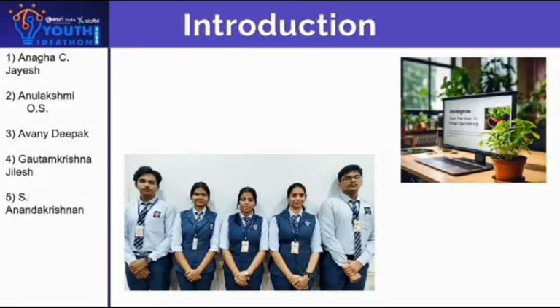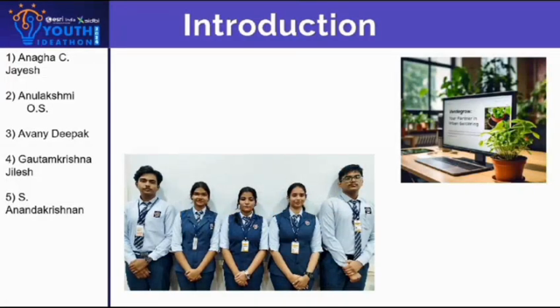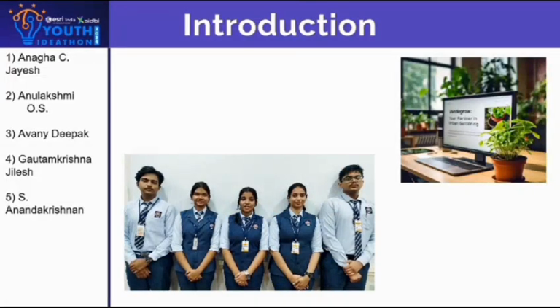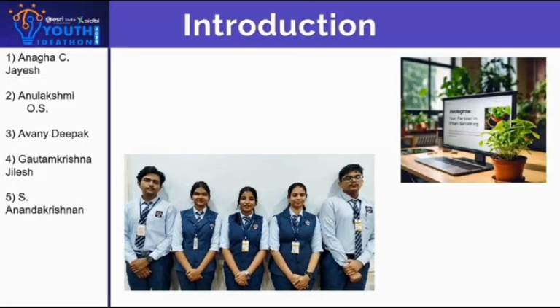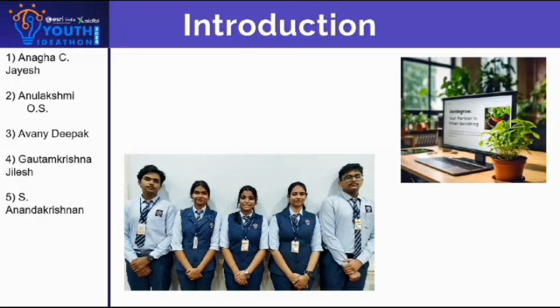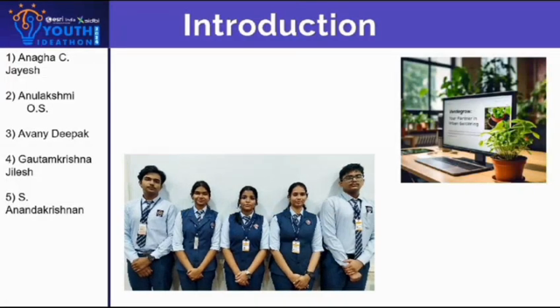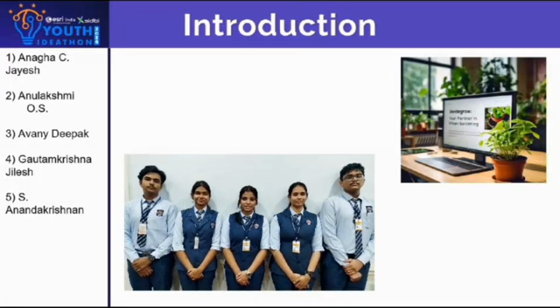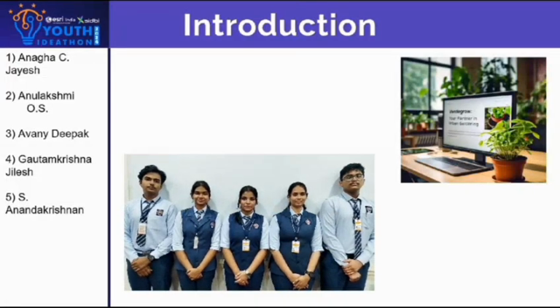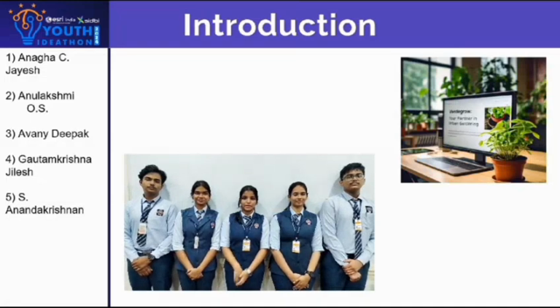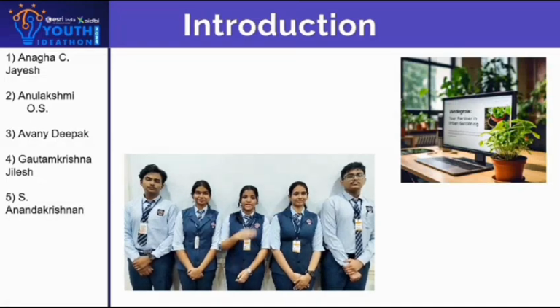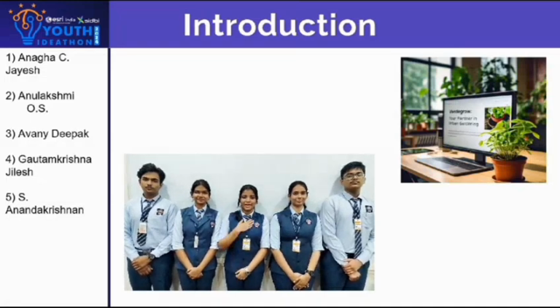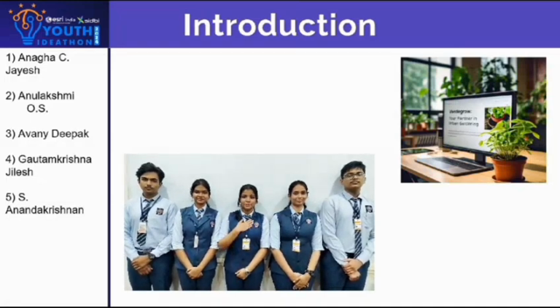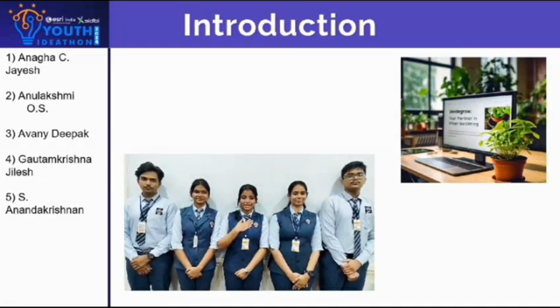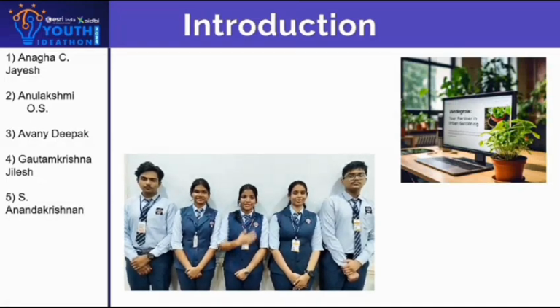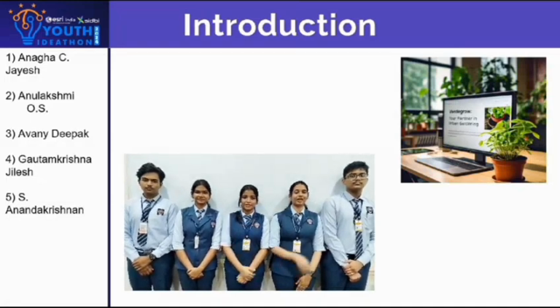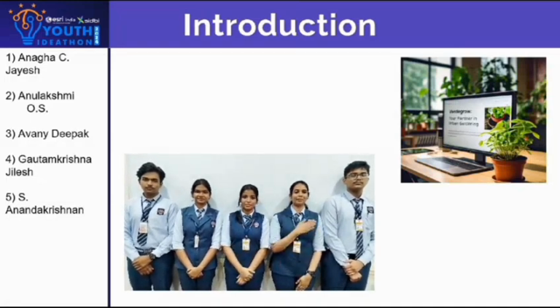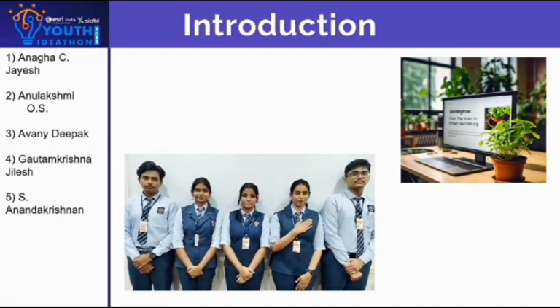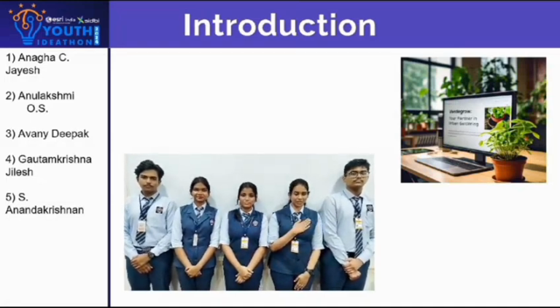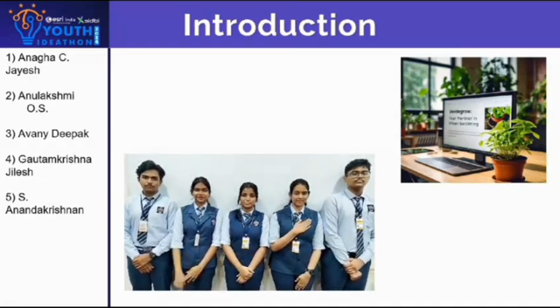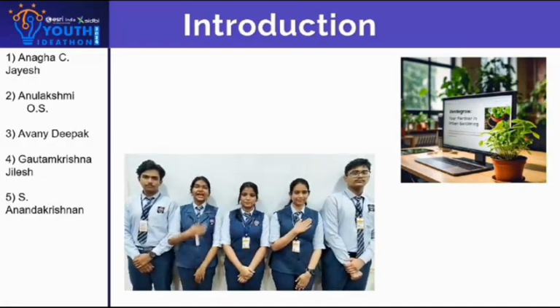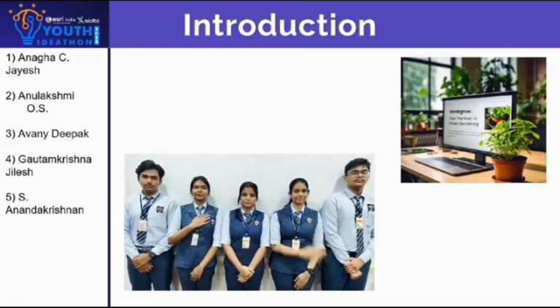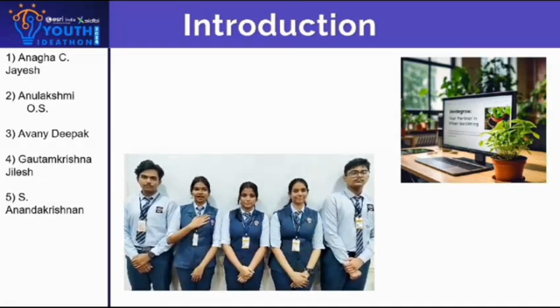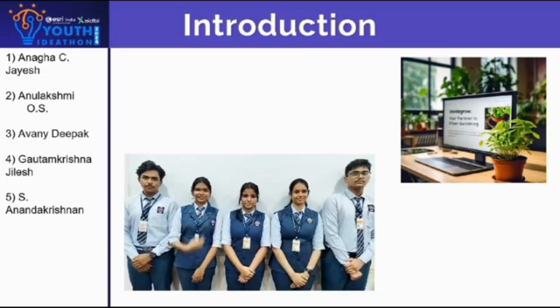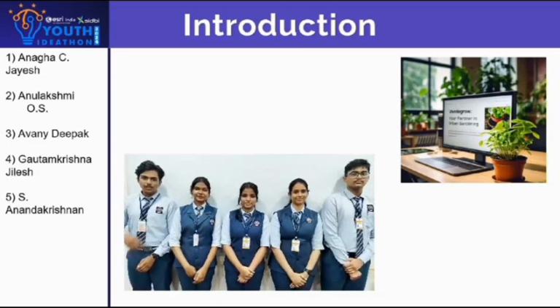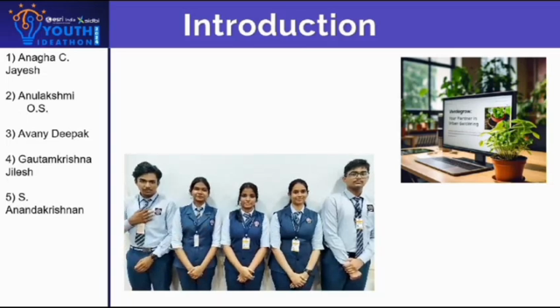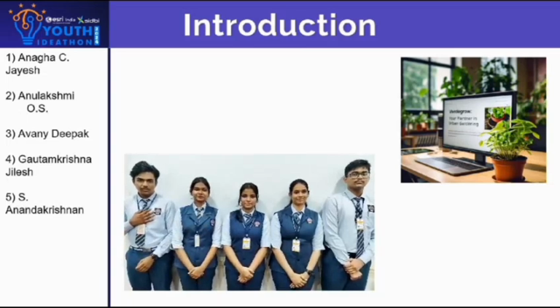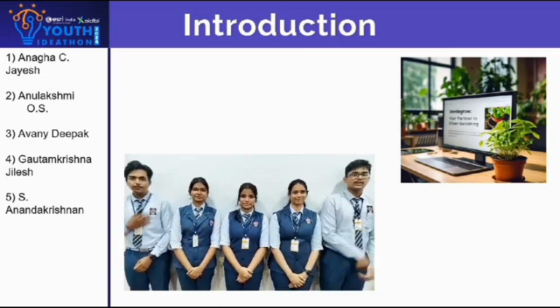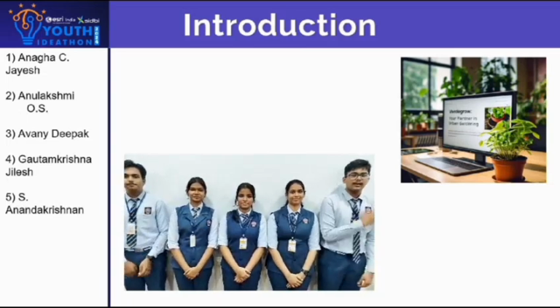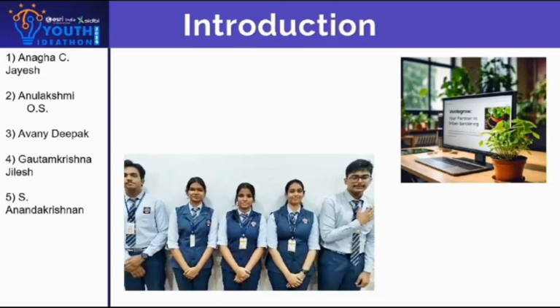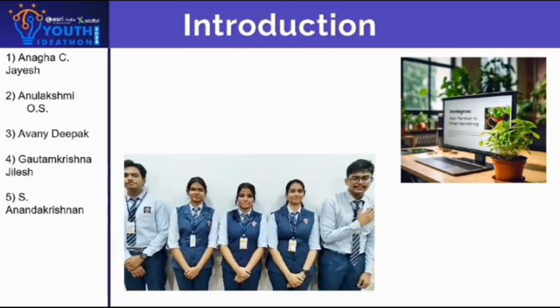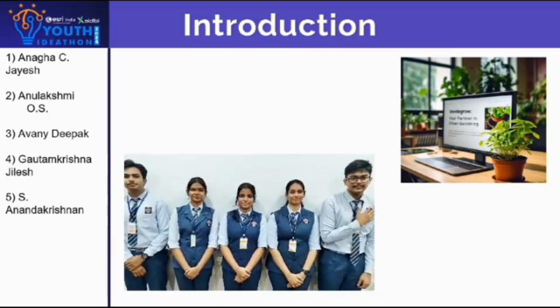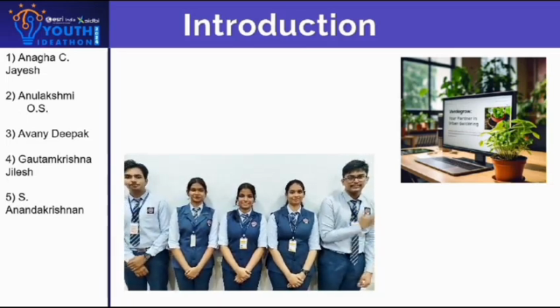We are team VertiGrow. I am Anaka, I am Rulakshmi, I am Avali, I am Dauda Bhushna, and I am Rulakshmi.